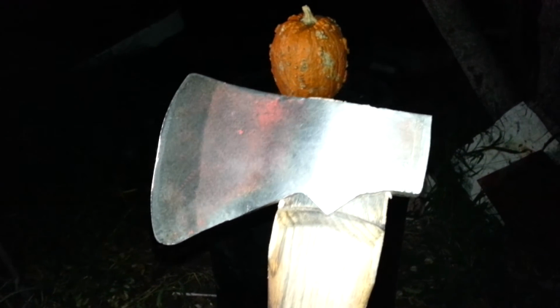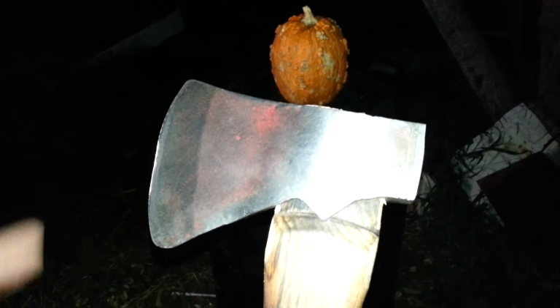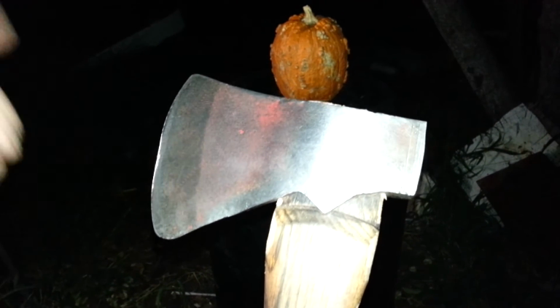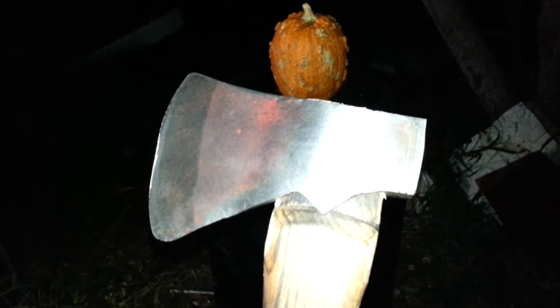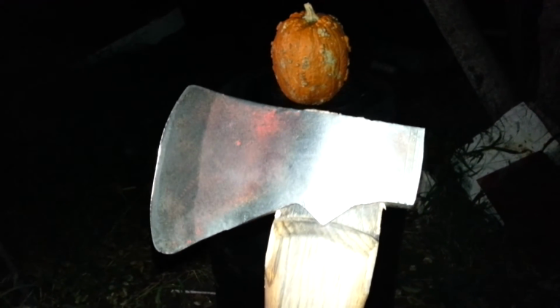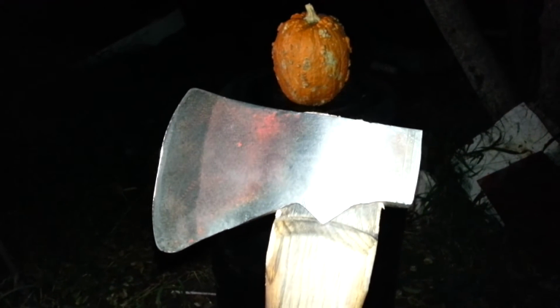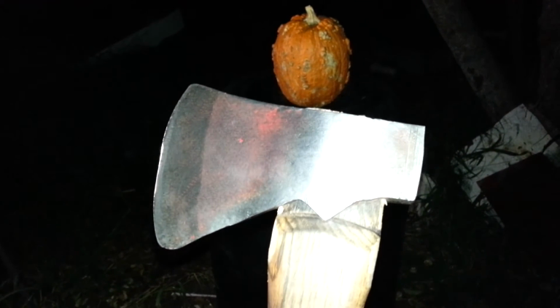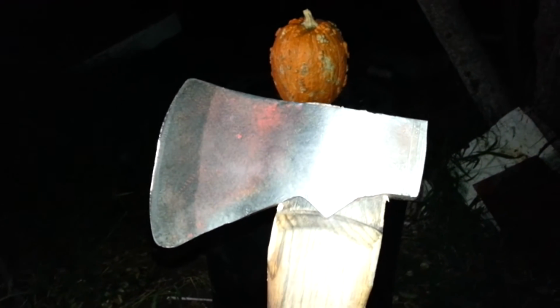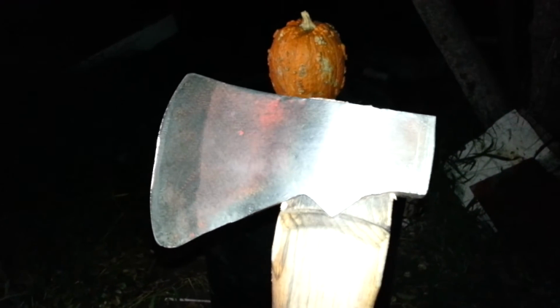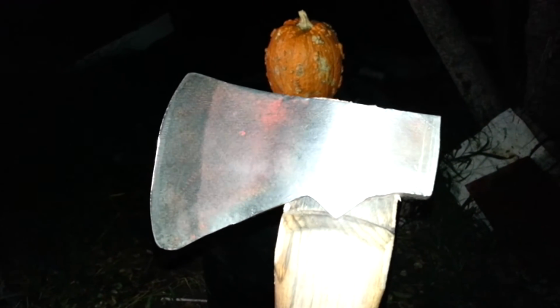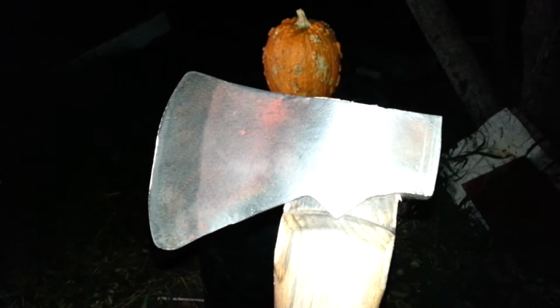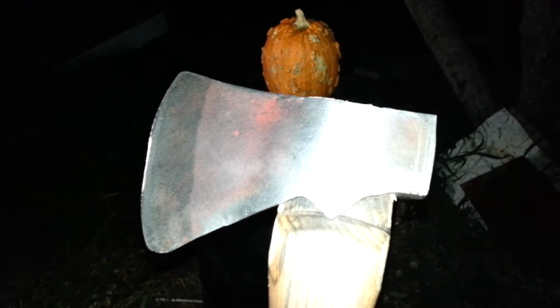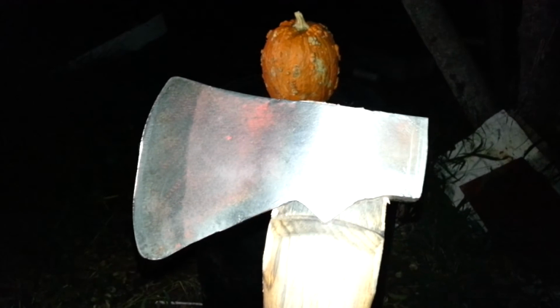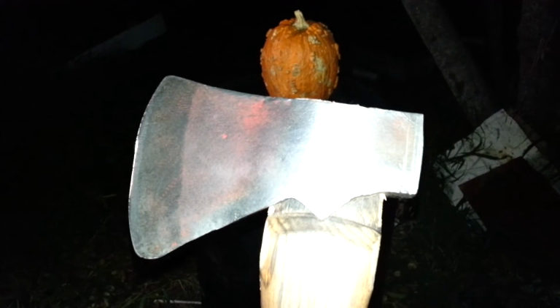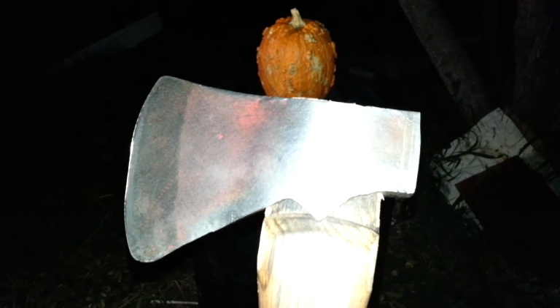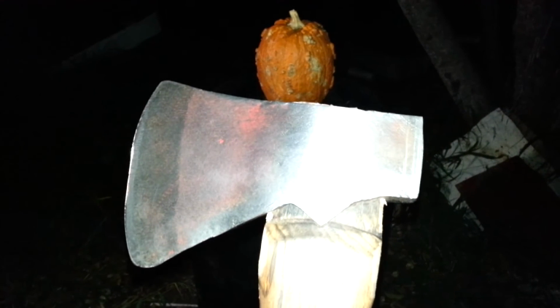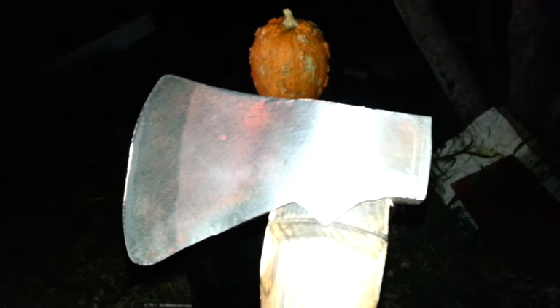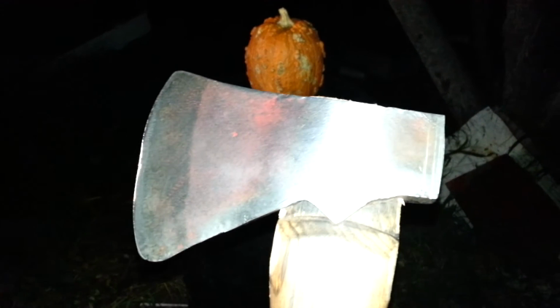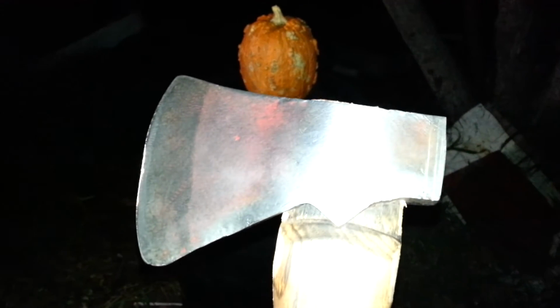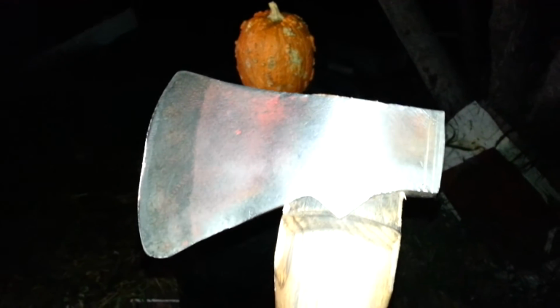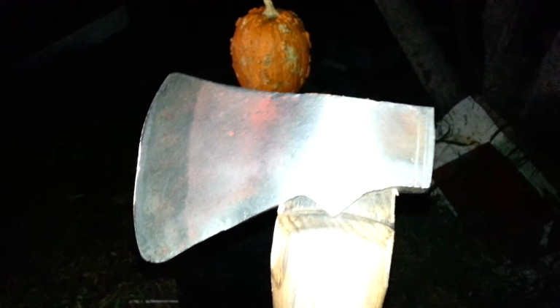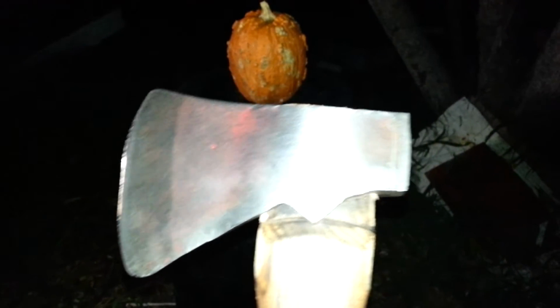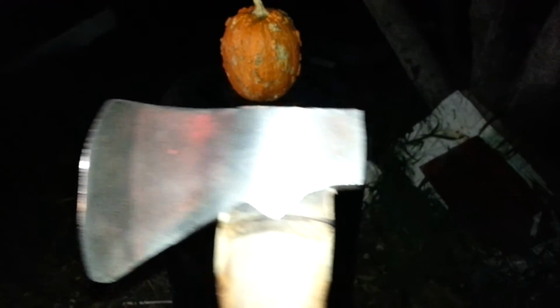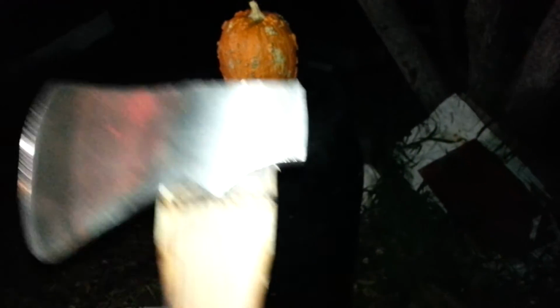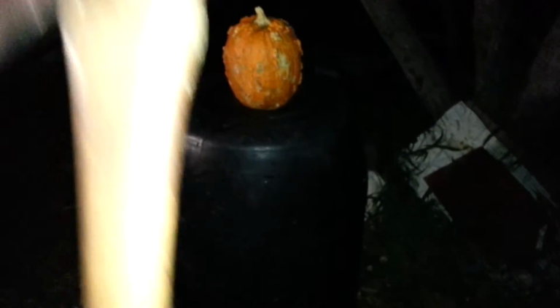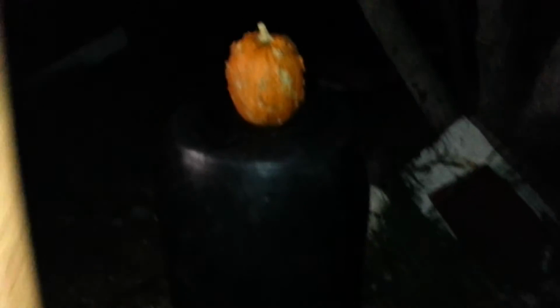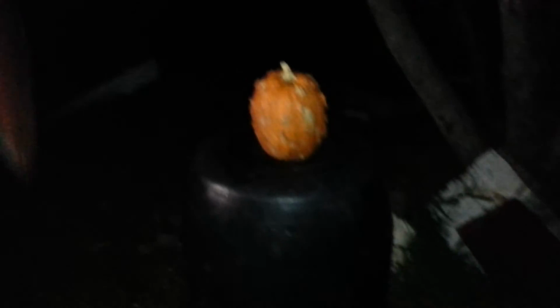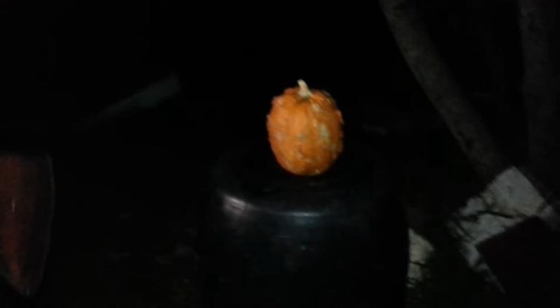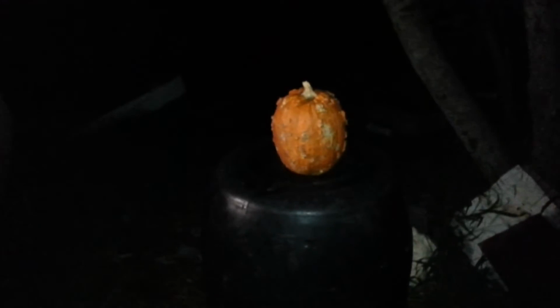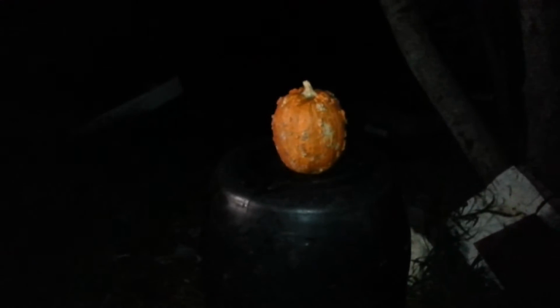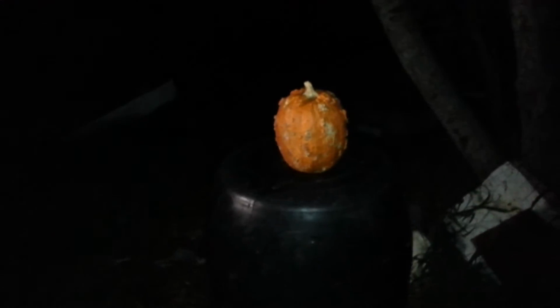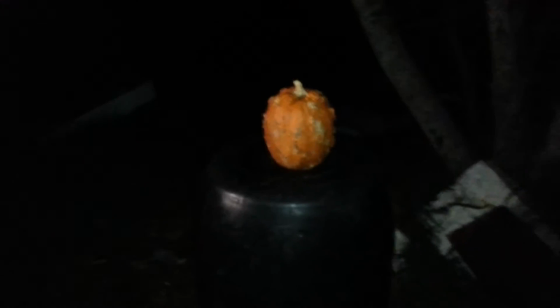We're going to try to chop a pumpkin up here for you. Yeah, it sounds good to me. Let's give it a whirl.